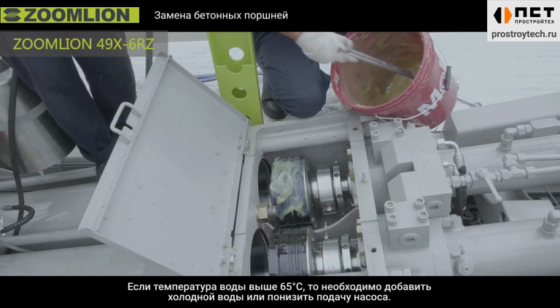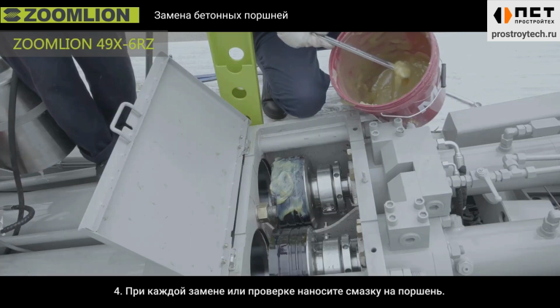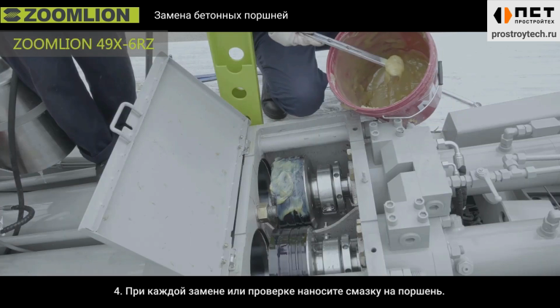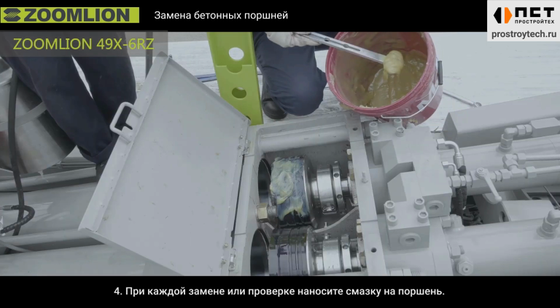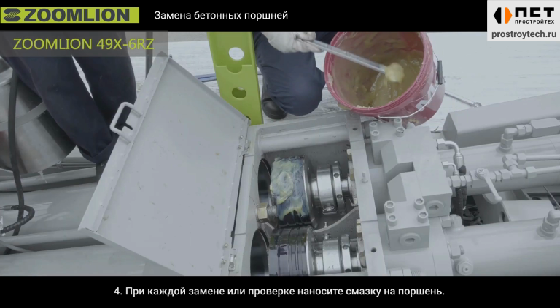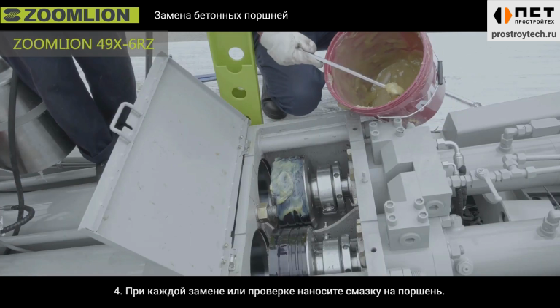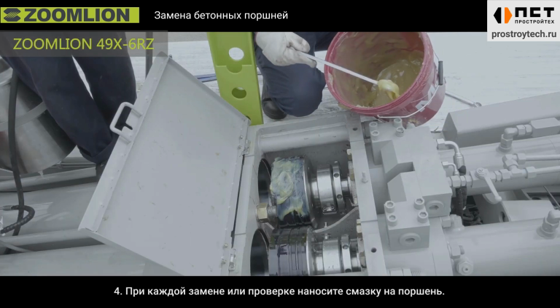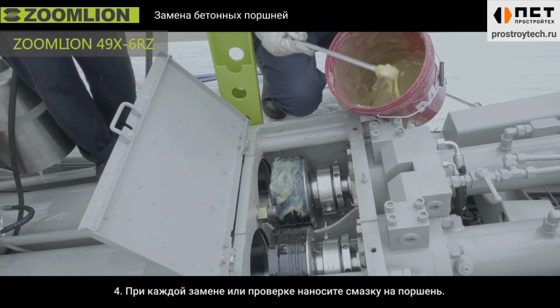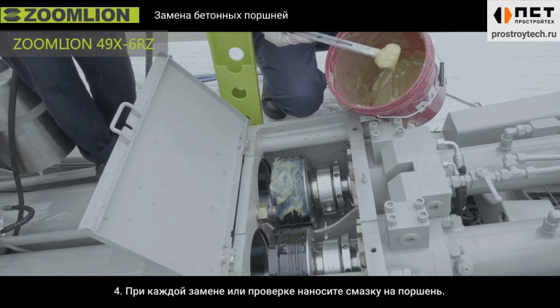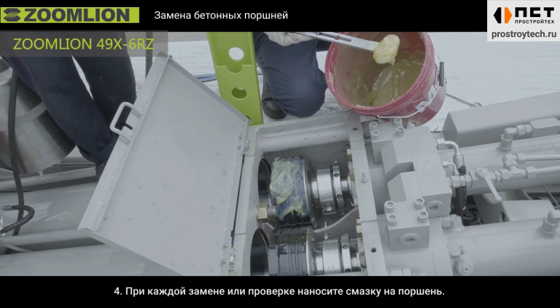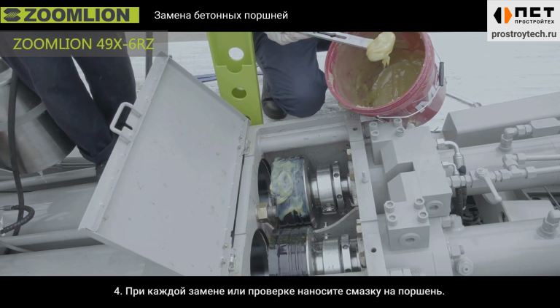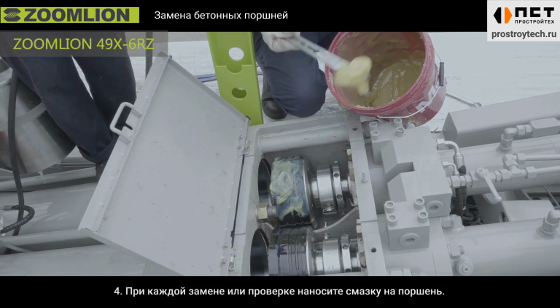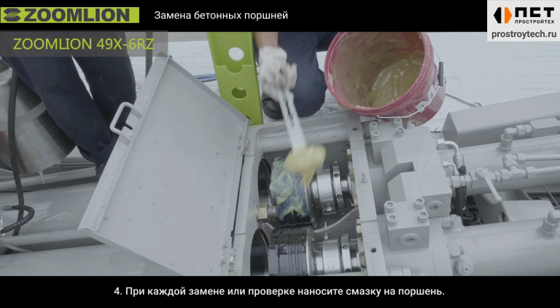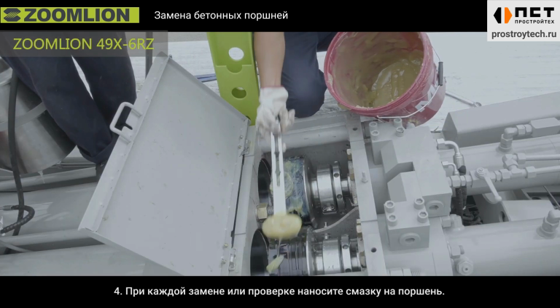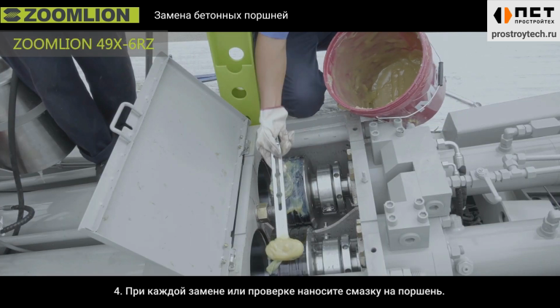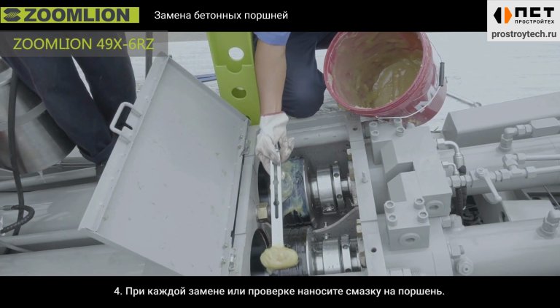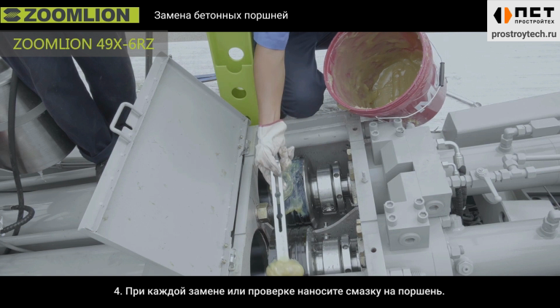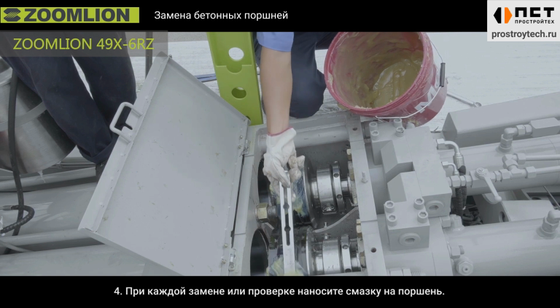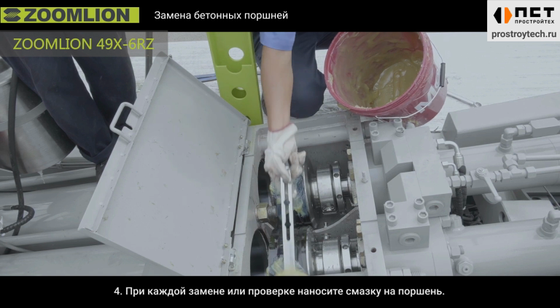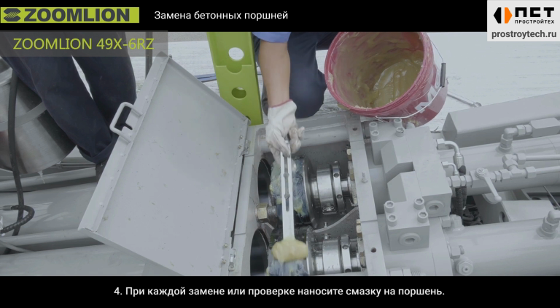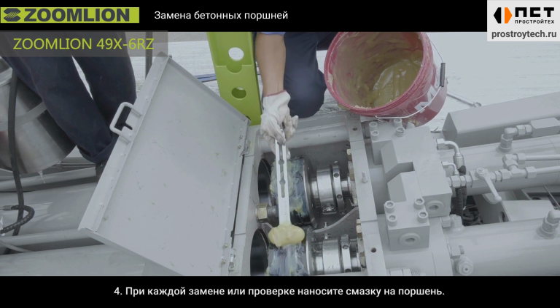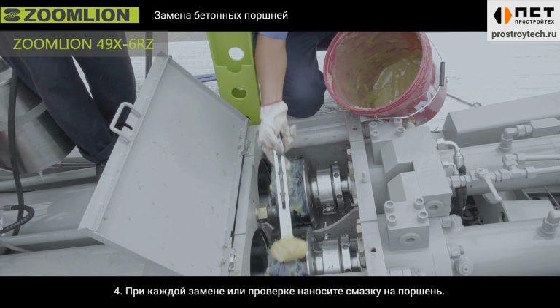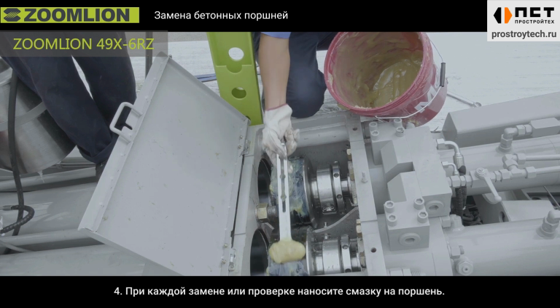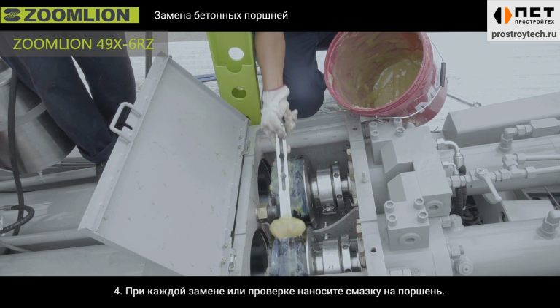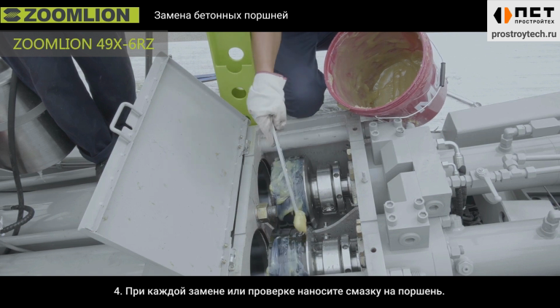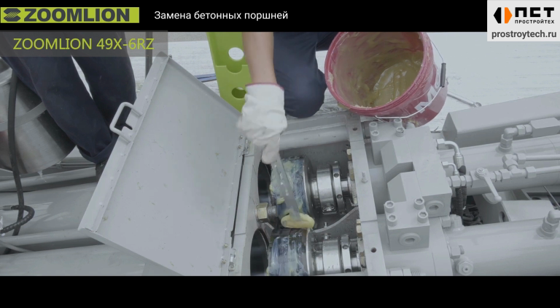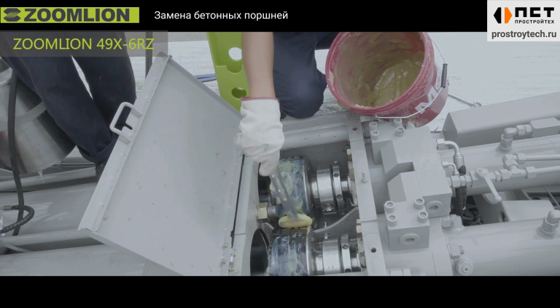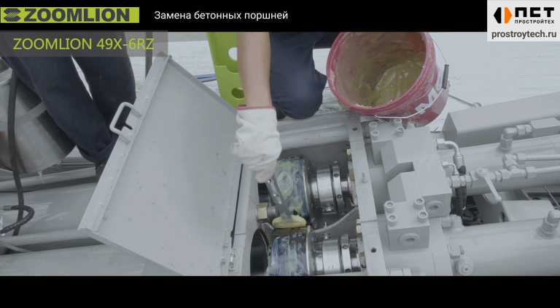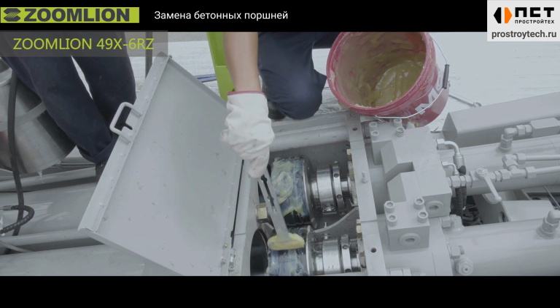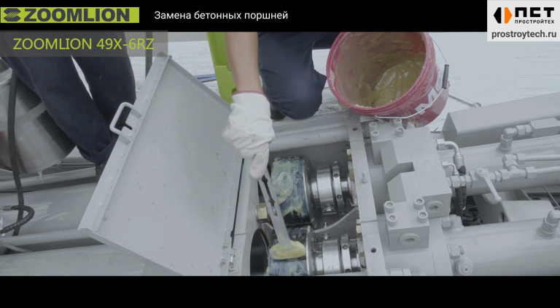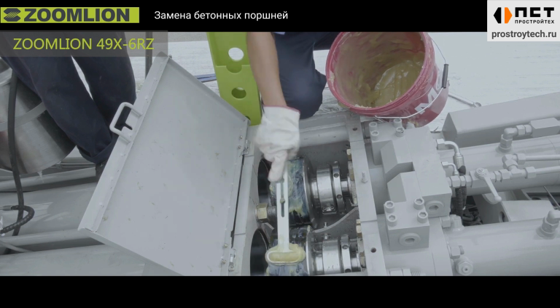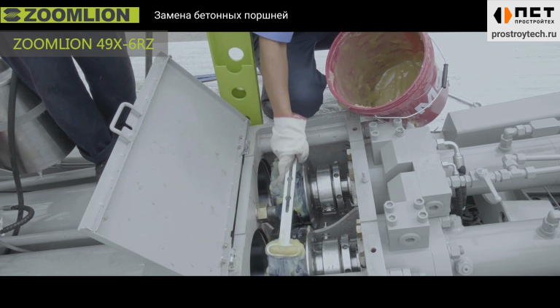Fourth, grease the concrete piston during operation or inspection to prolong its service life.